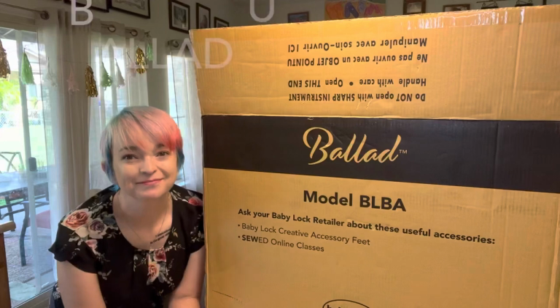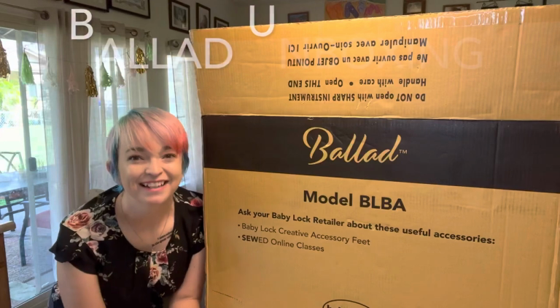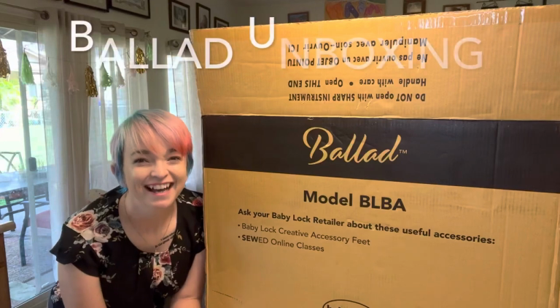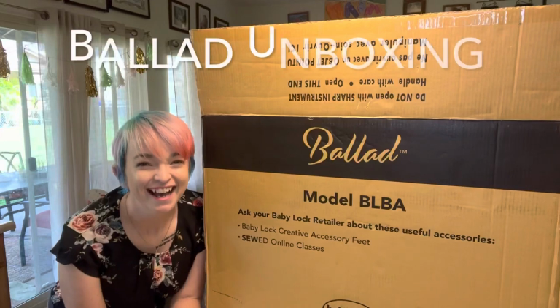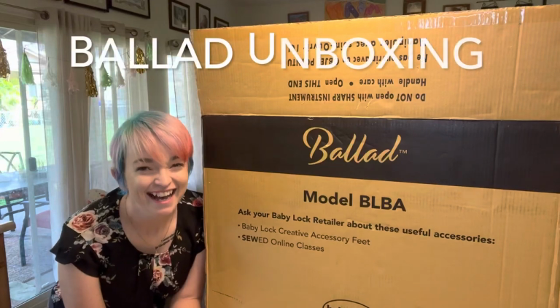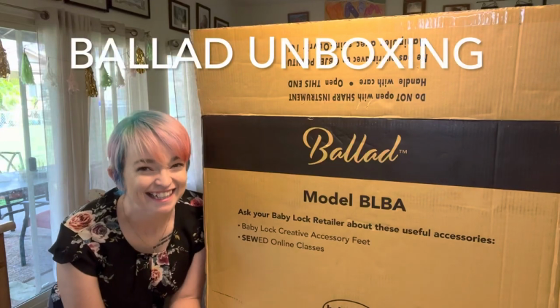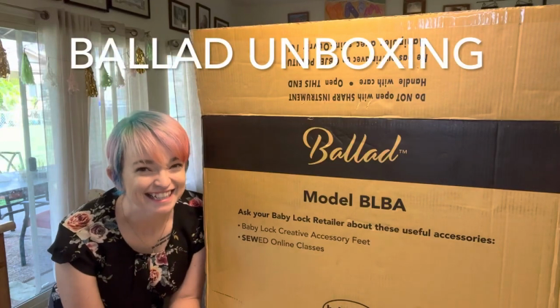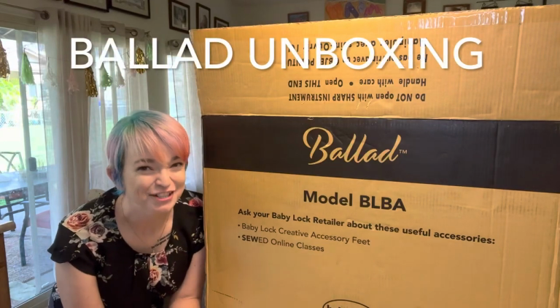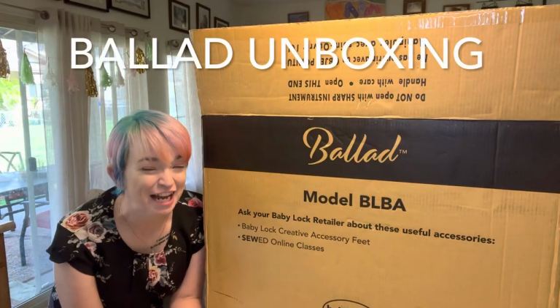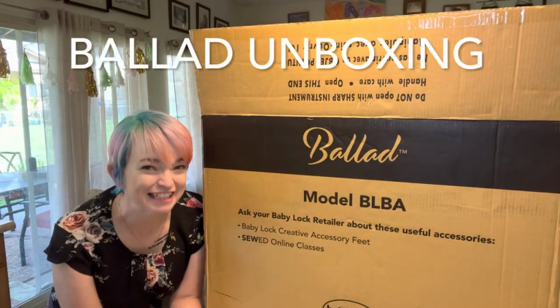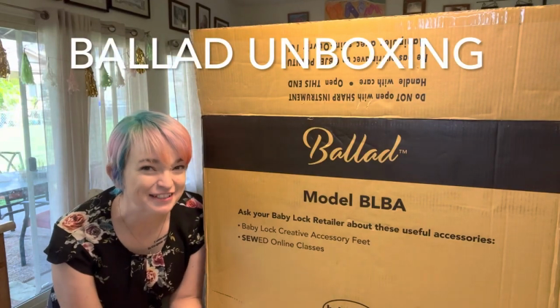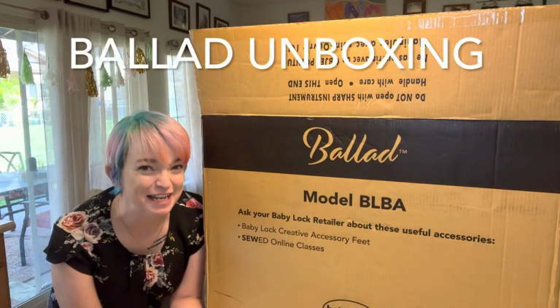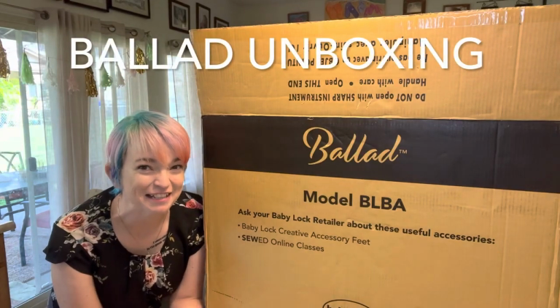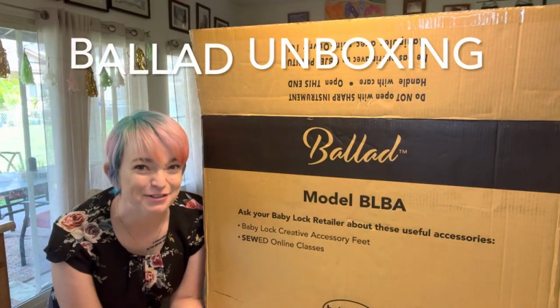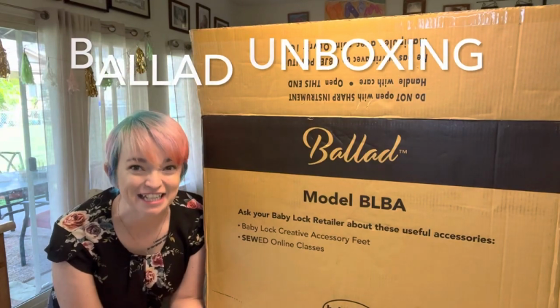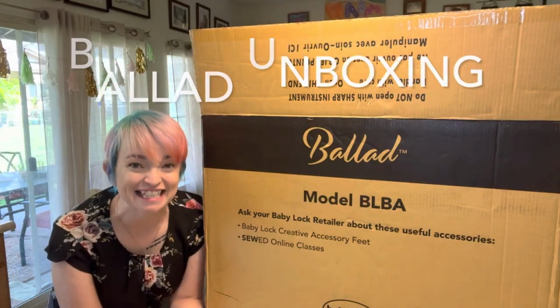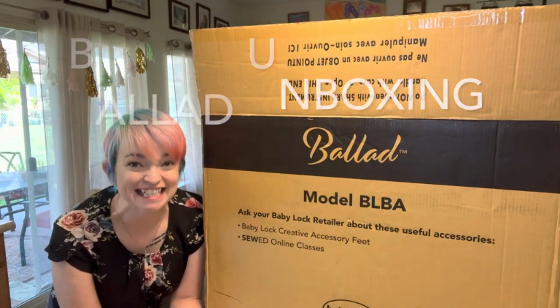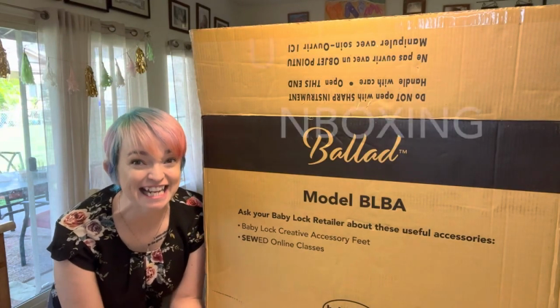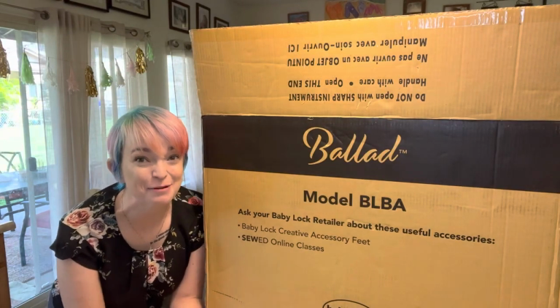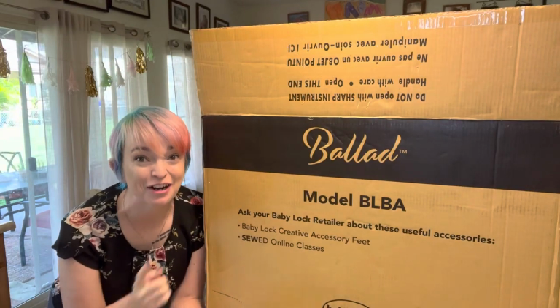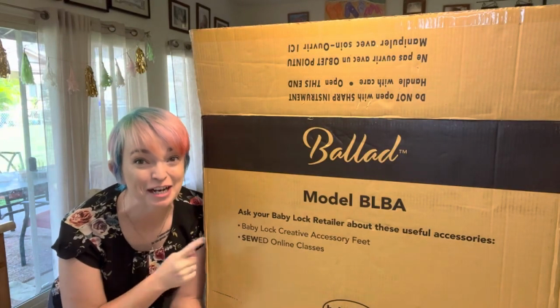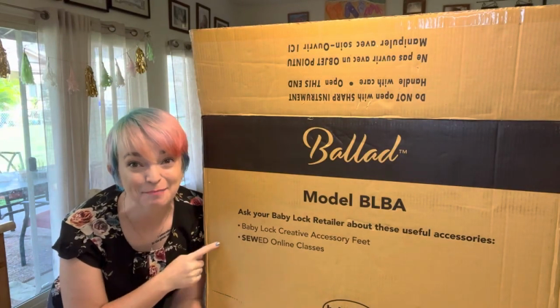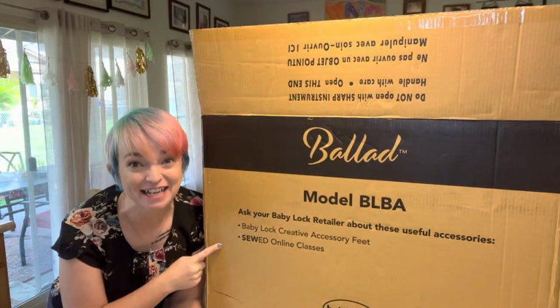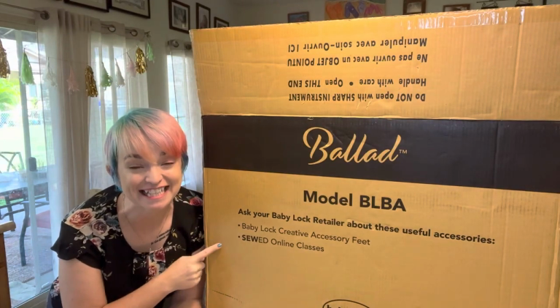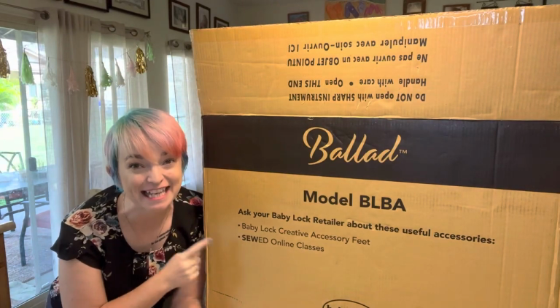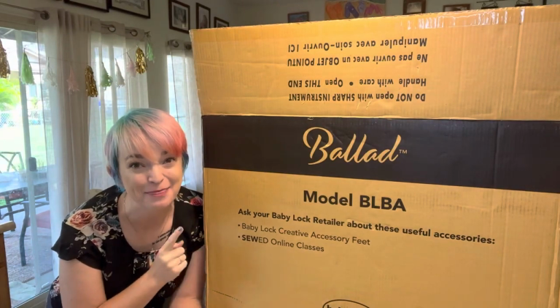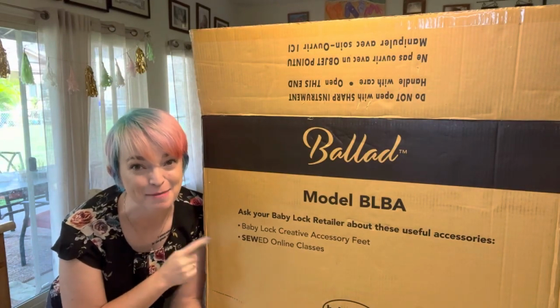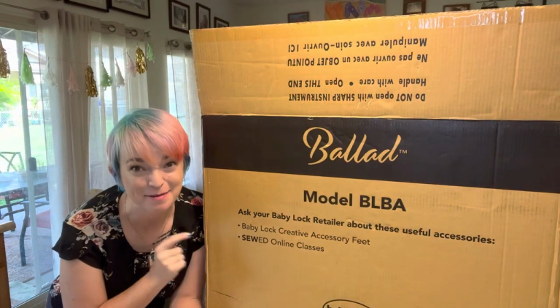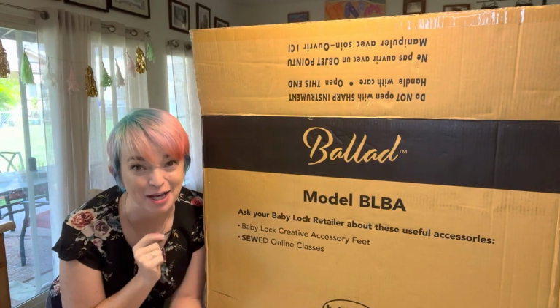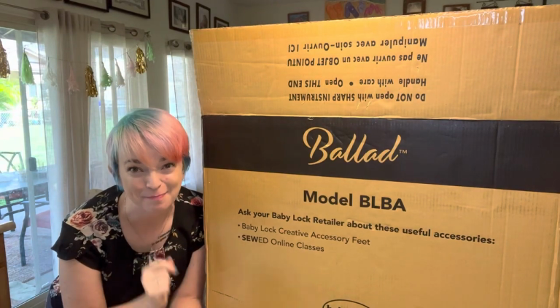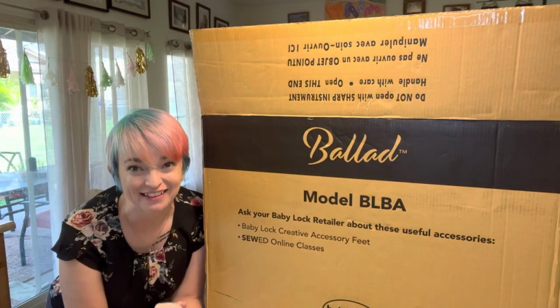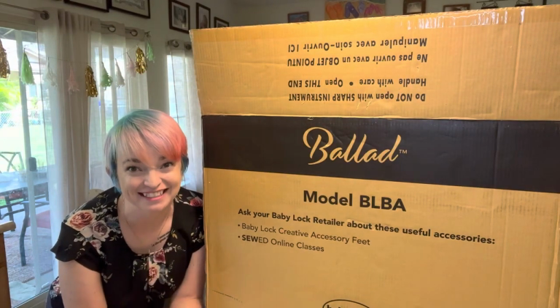Hi, it's Jackie with Kind of Key Dragons, and today we are unboxing the Baby Lock Ballad.